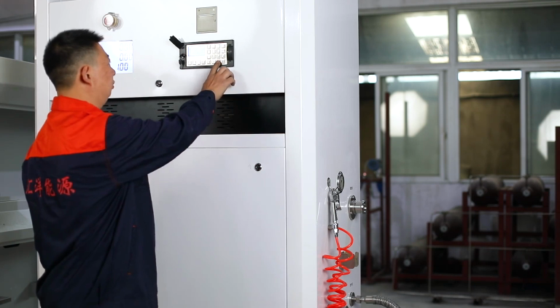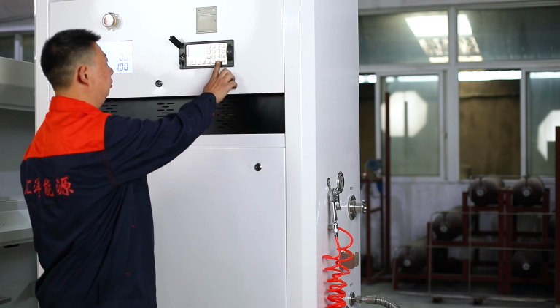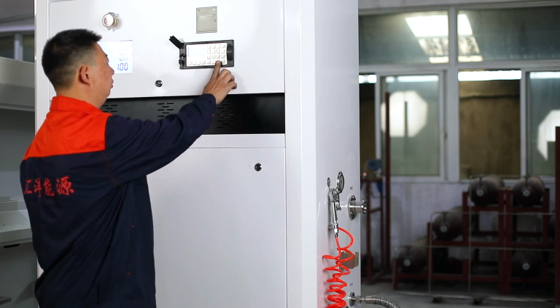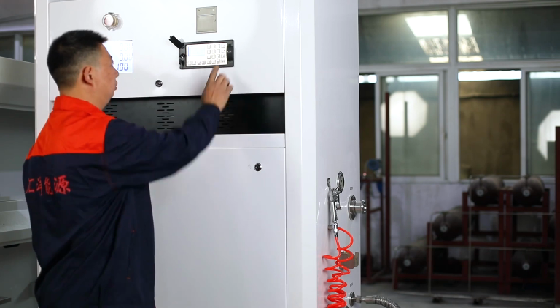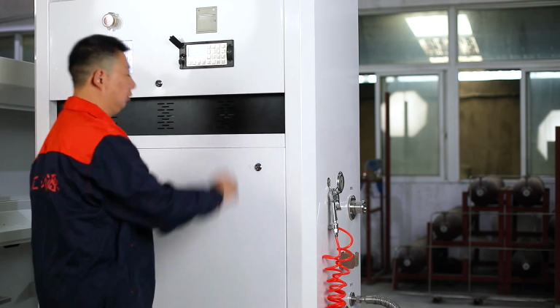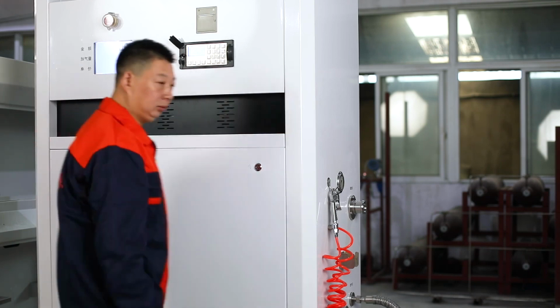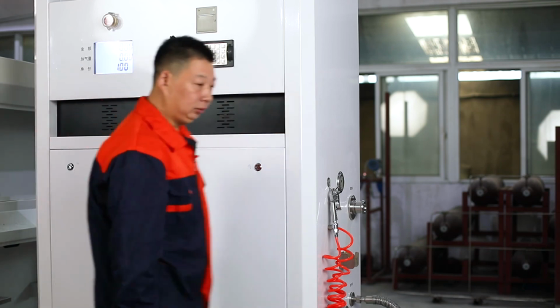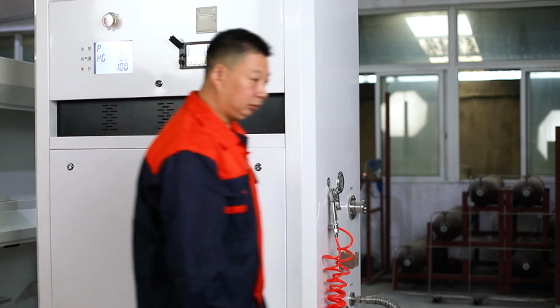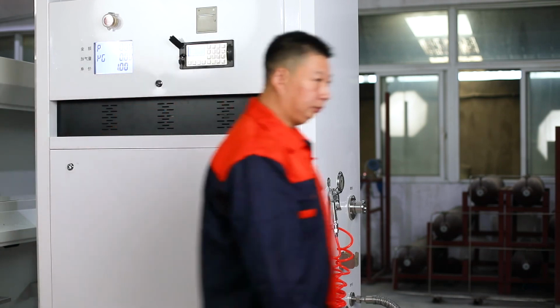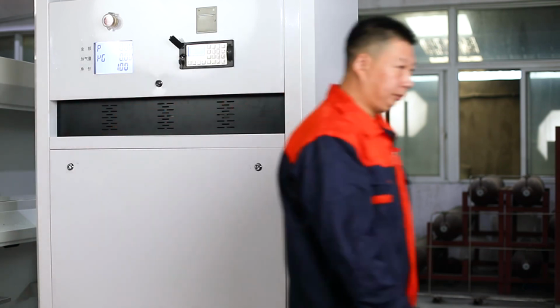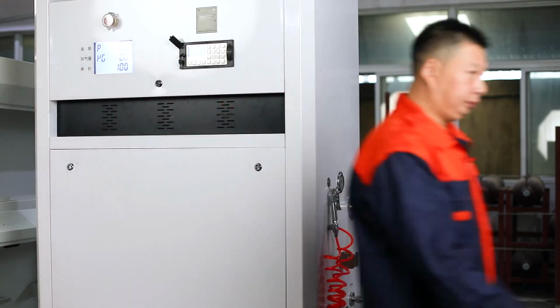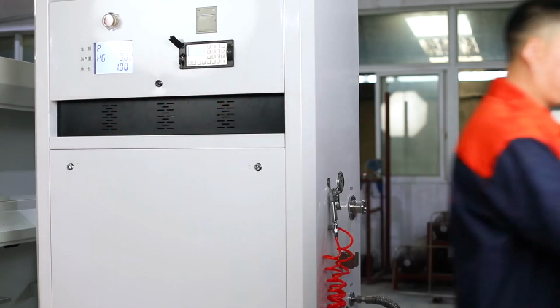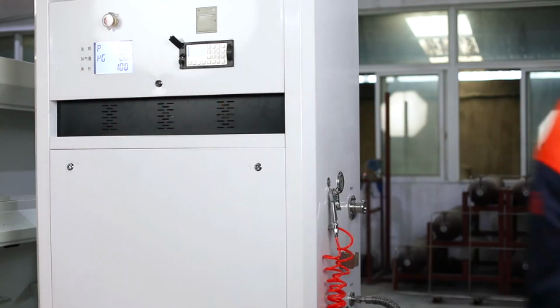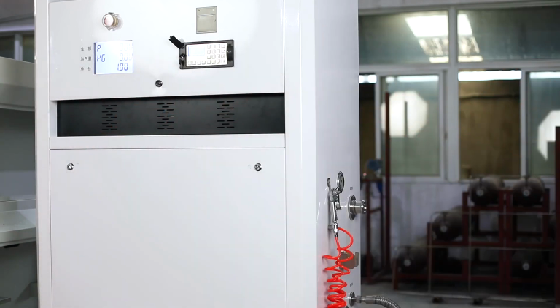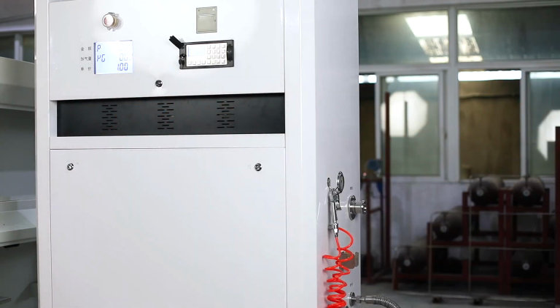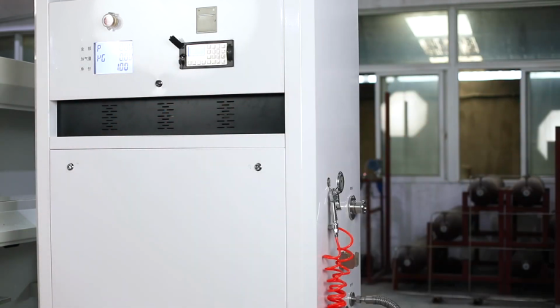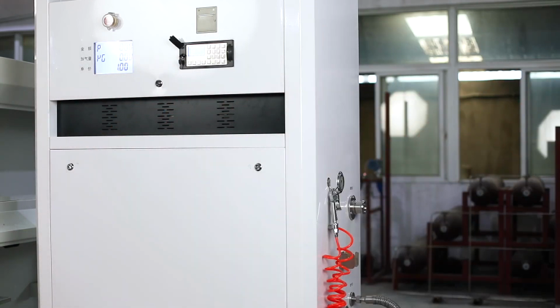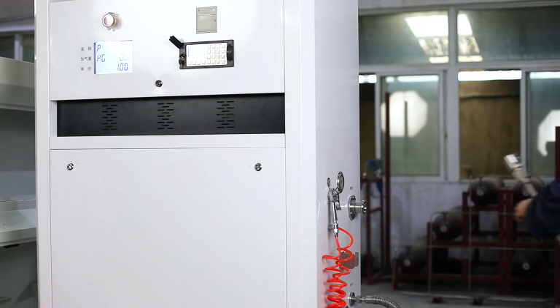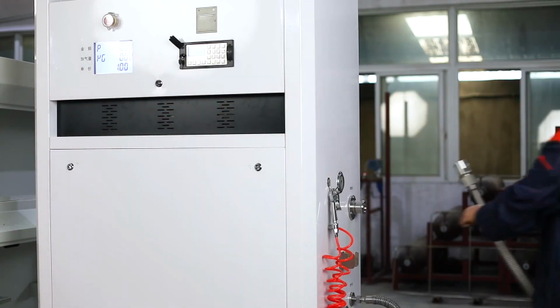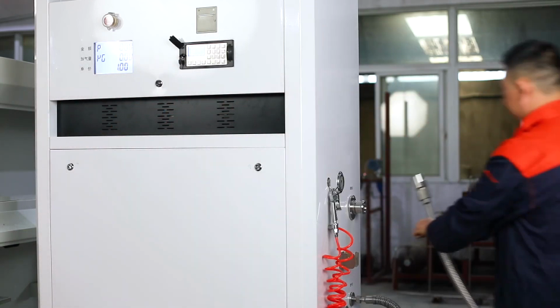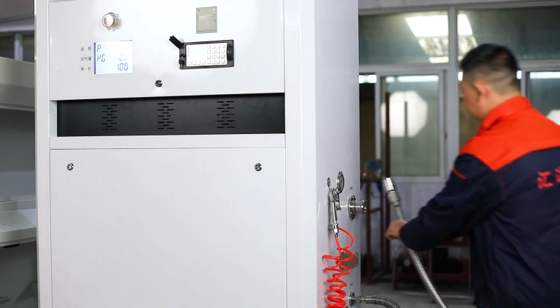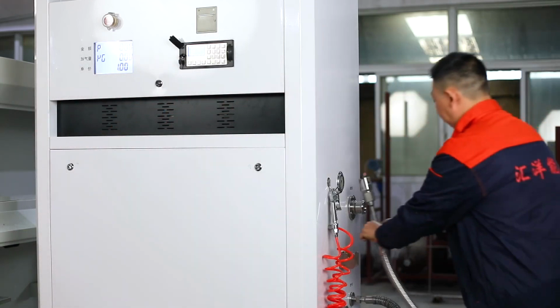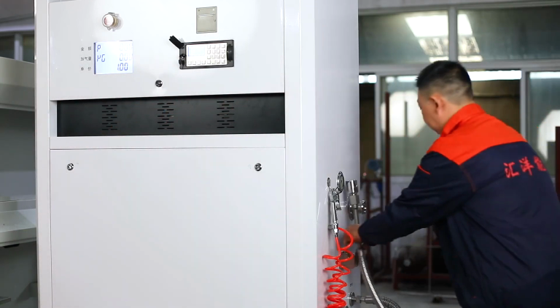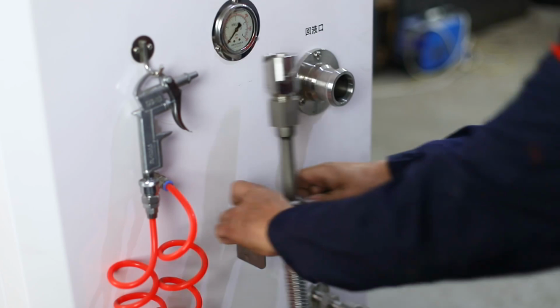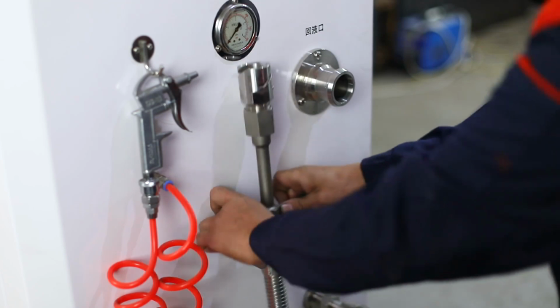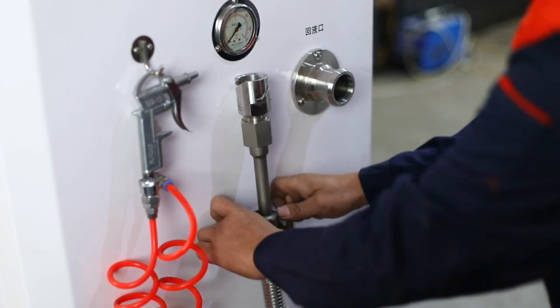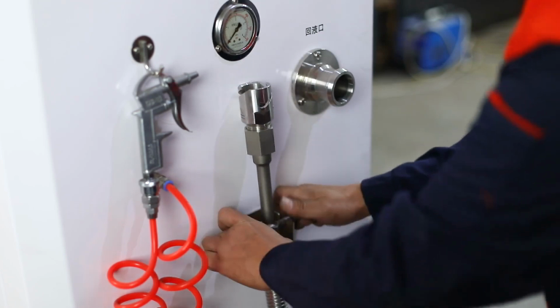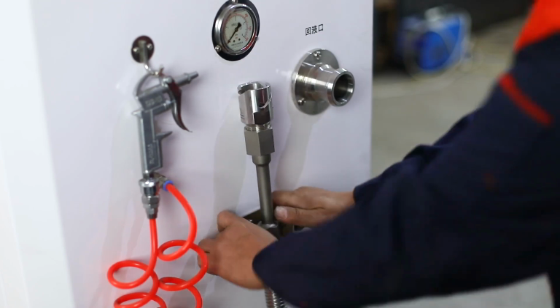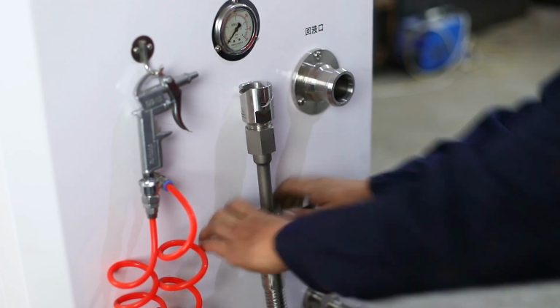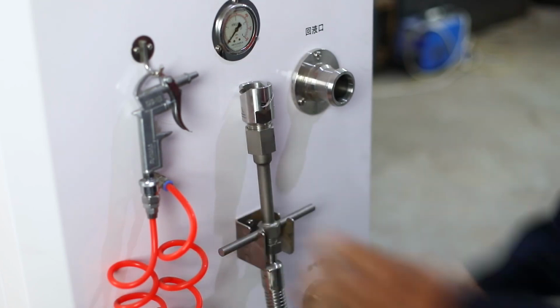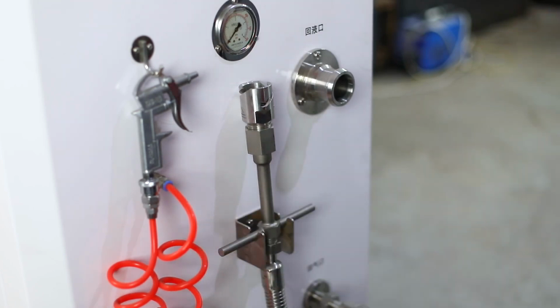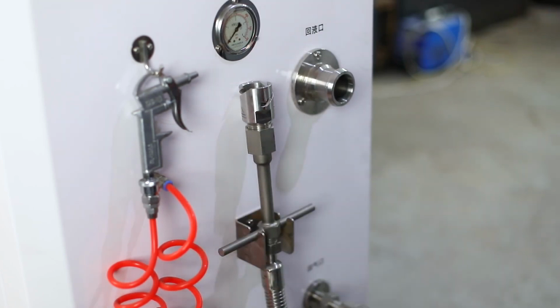Press the start button on the keyboard to start filling. After finish, it will stop automatically.